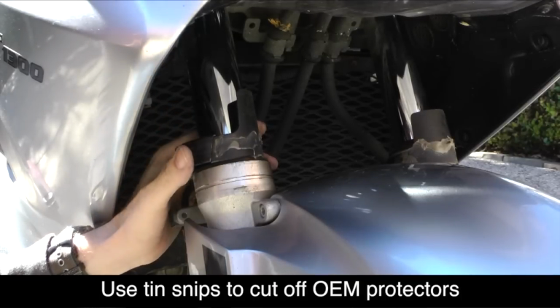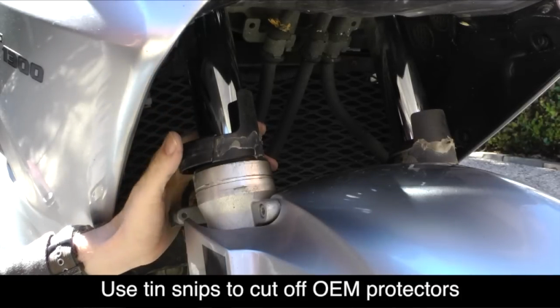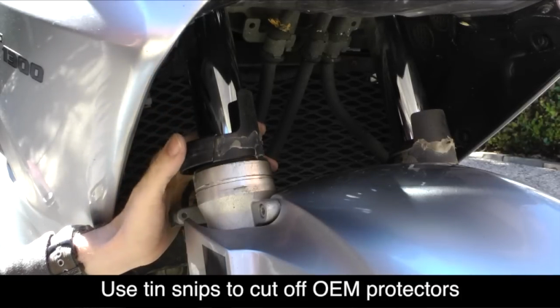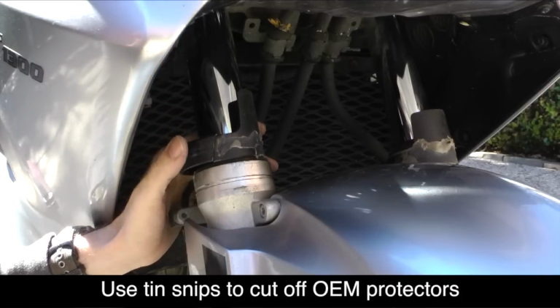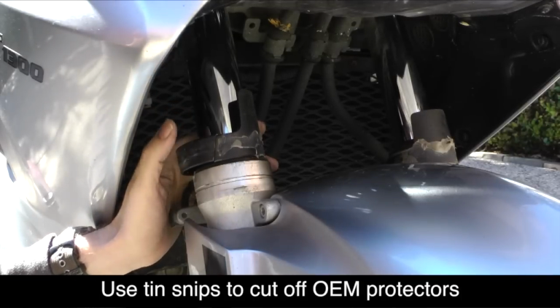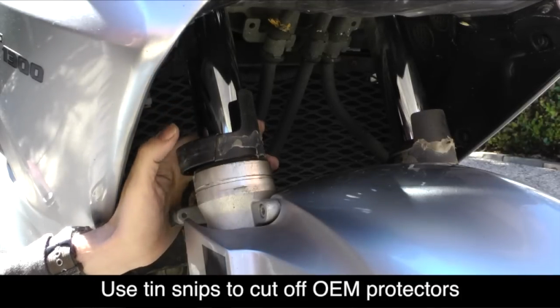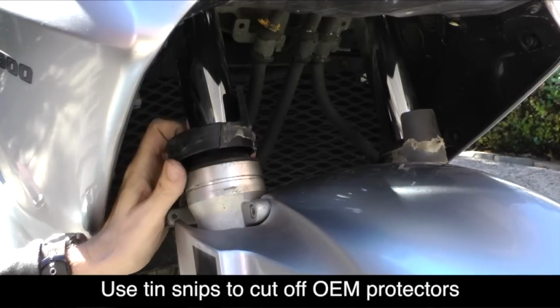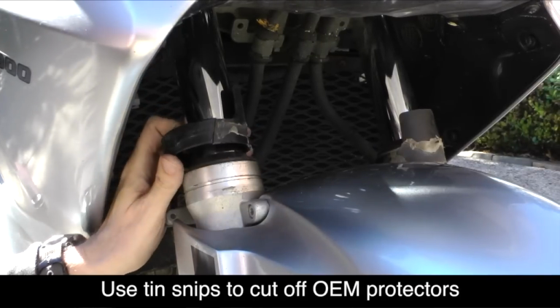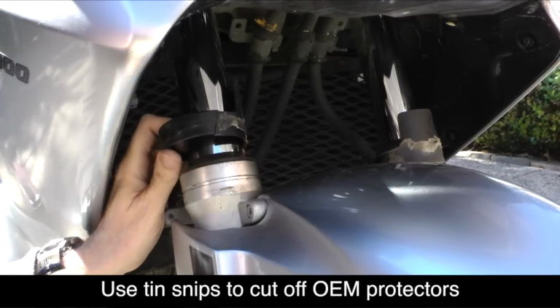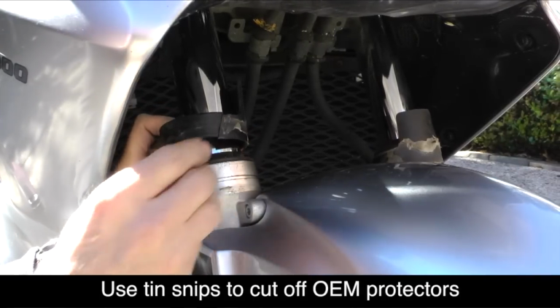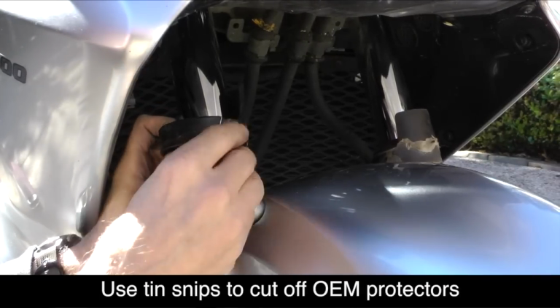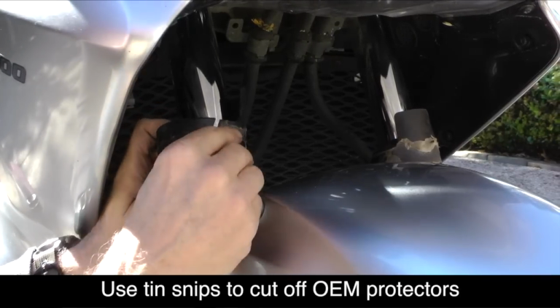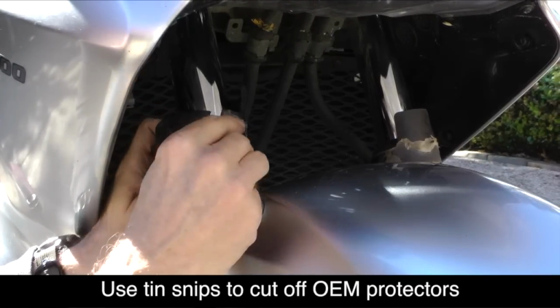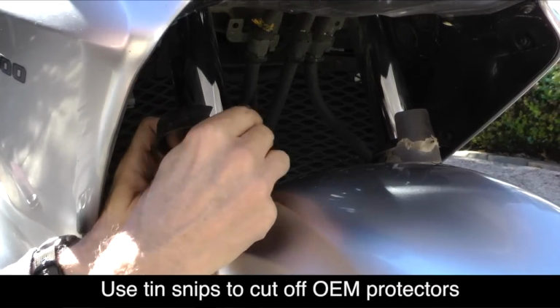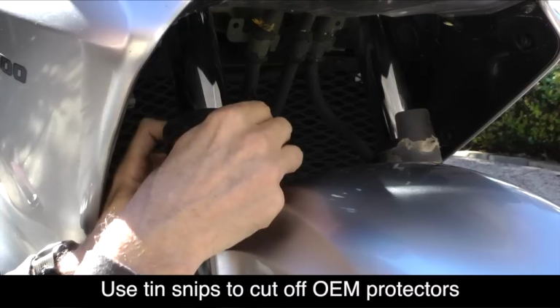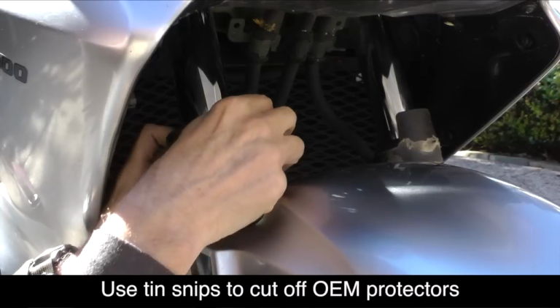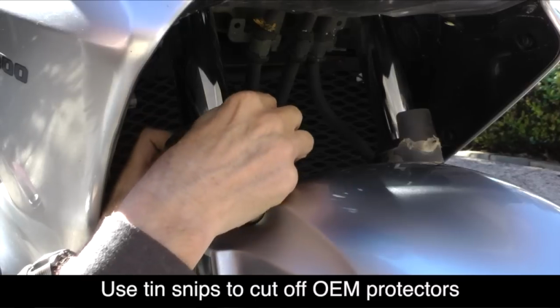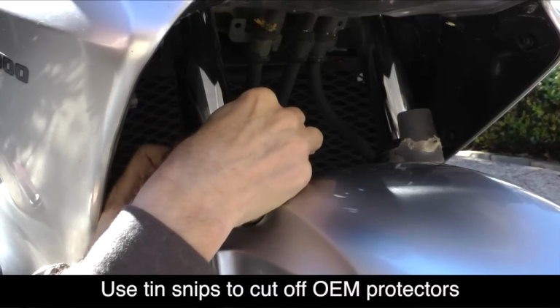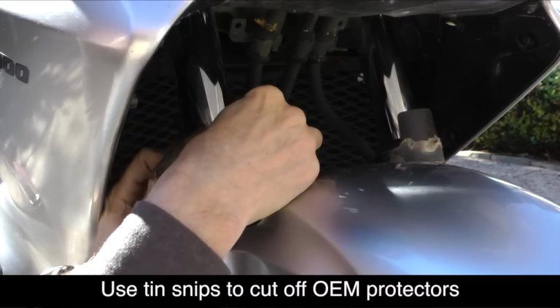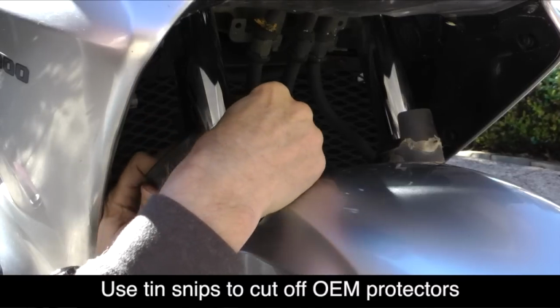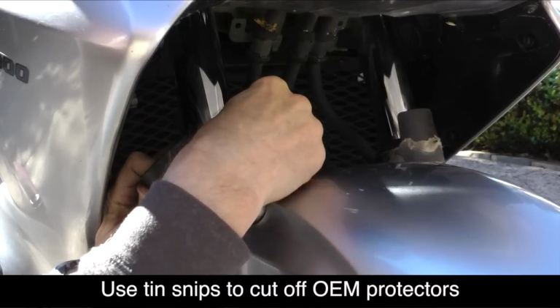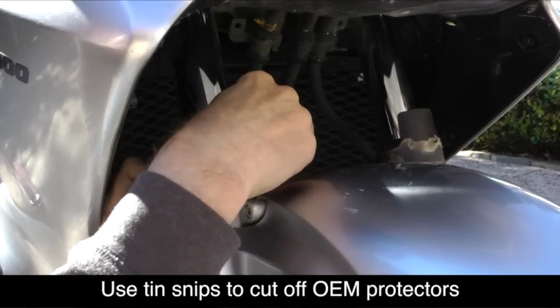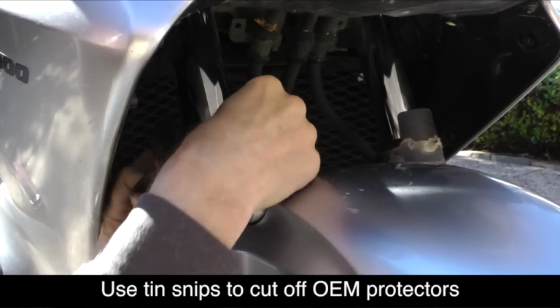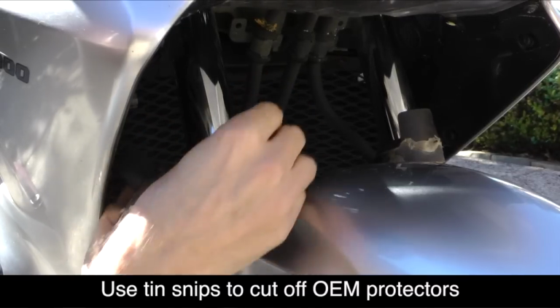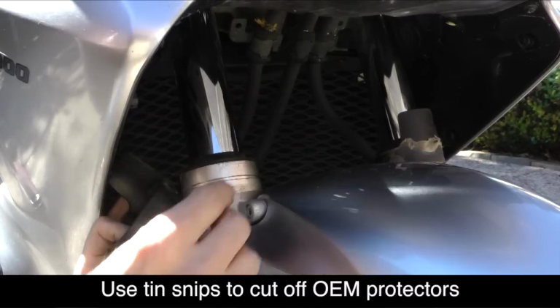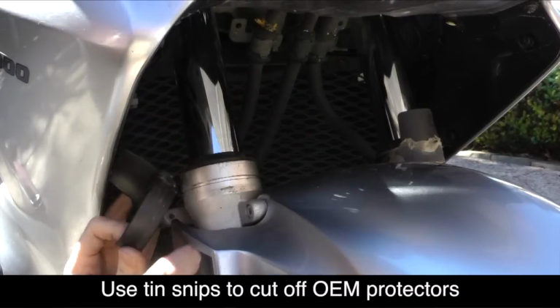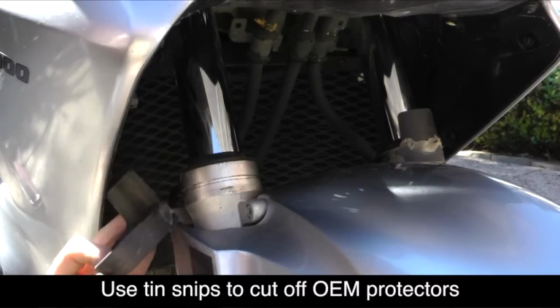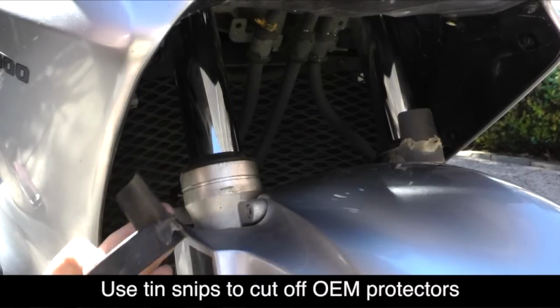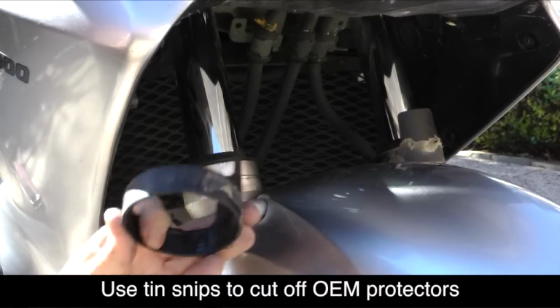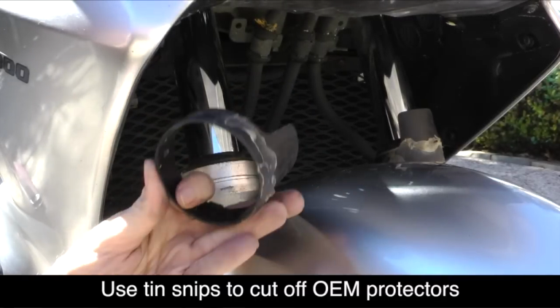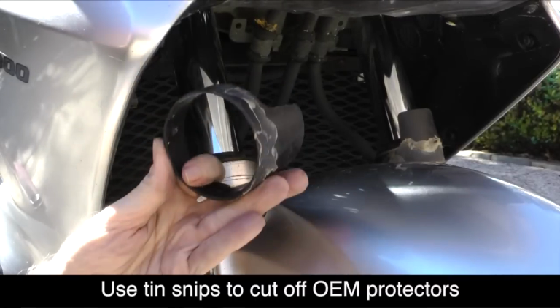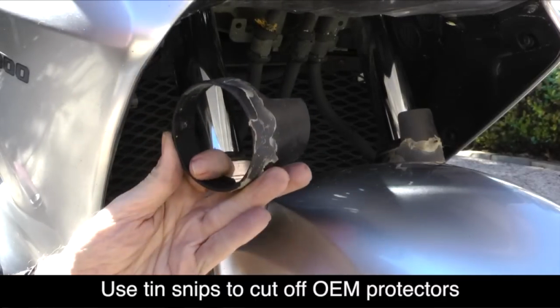Once I've cut through it, it'll pull right off. You want to repeat this on the other side as well.